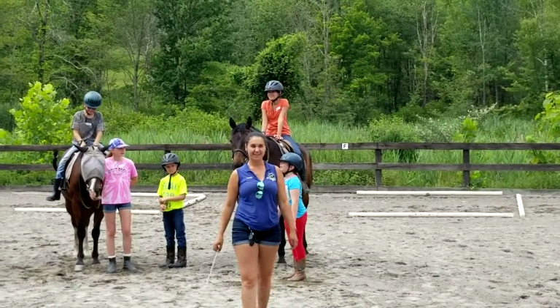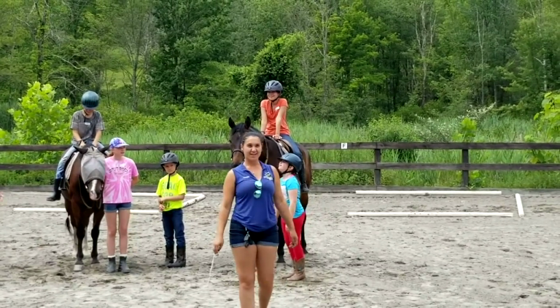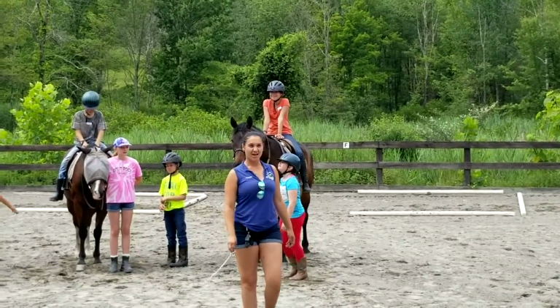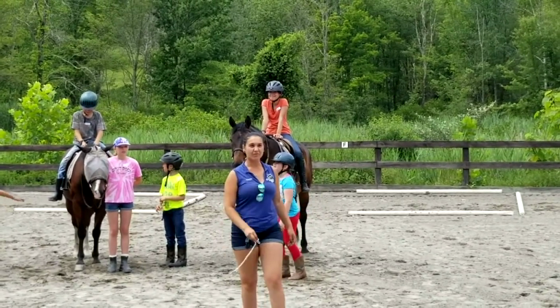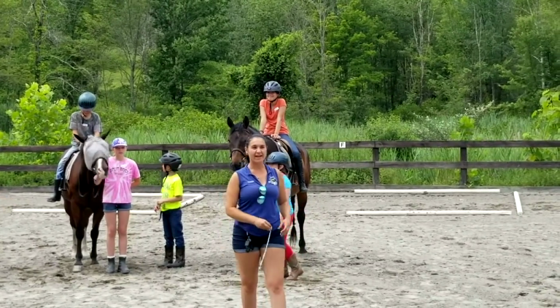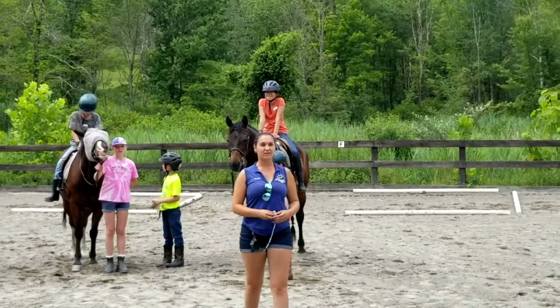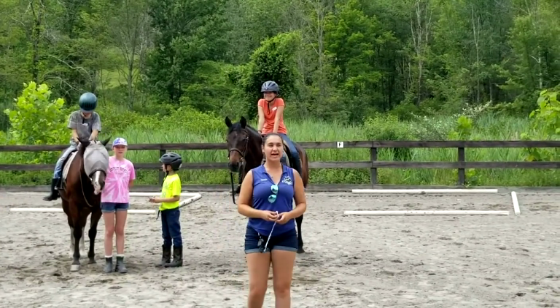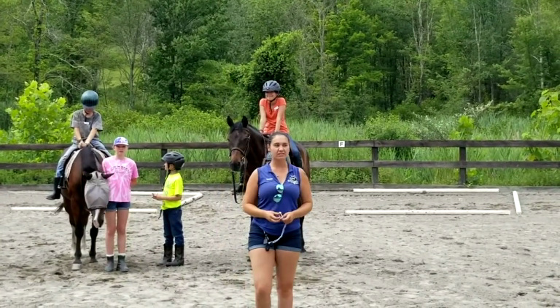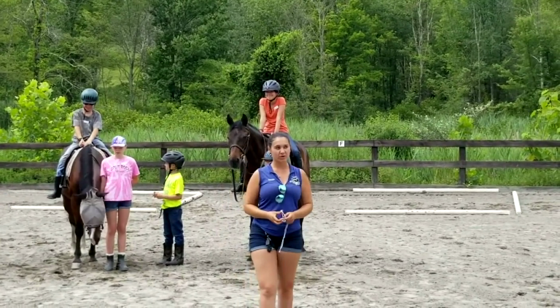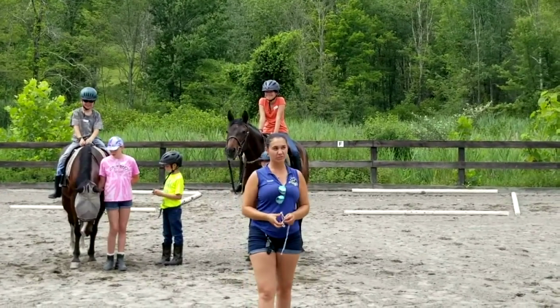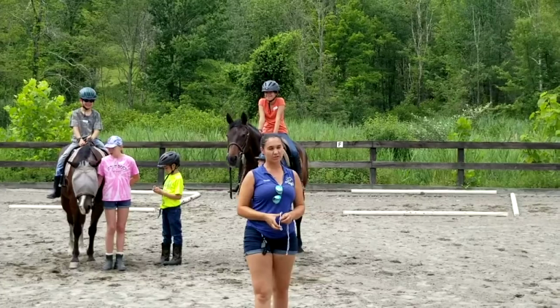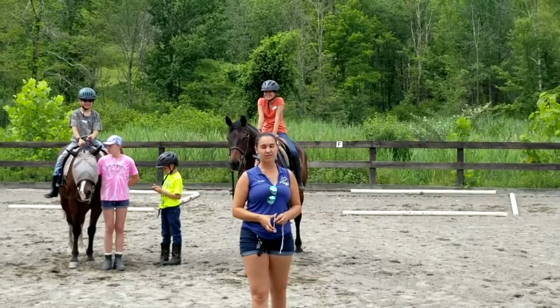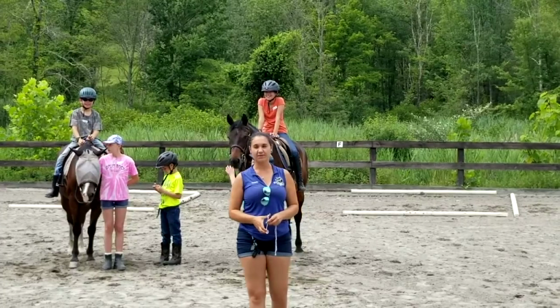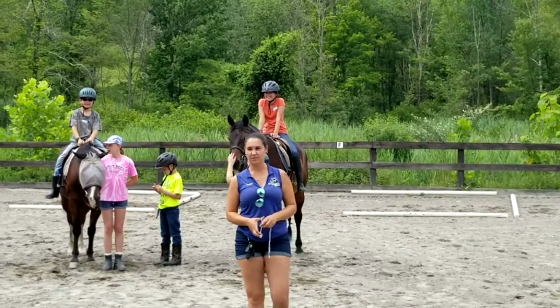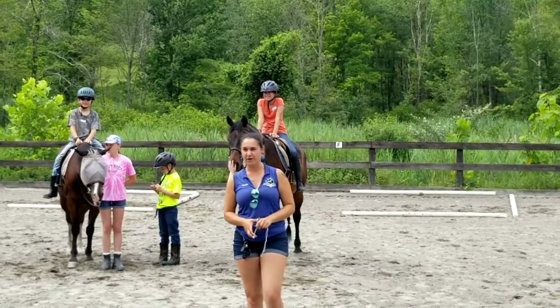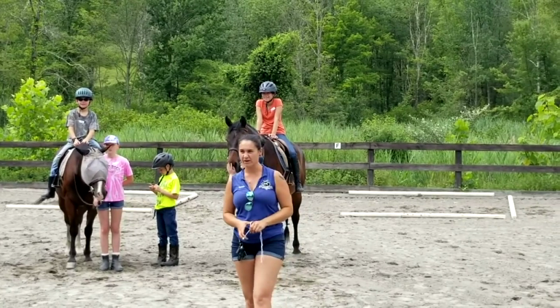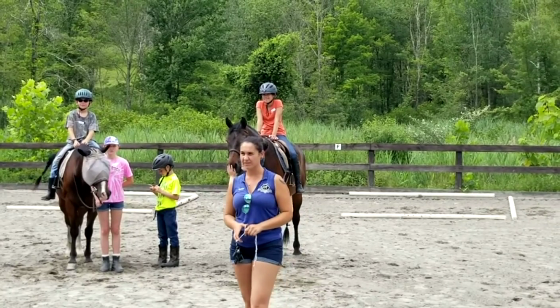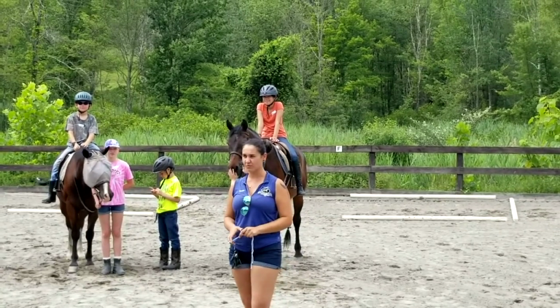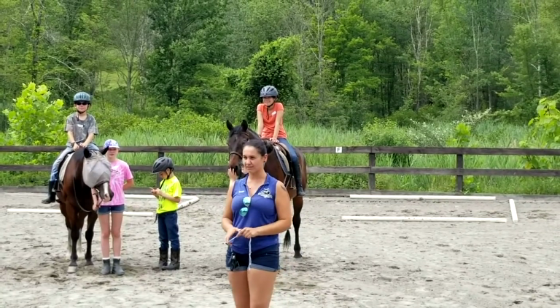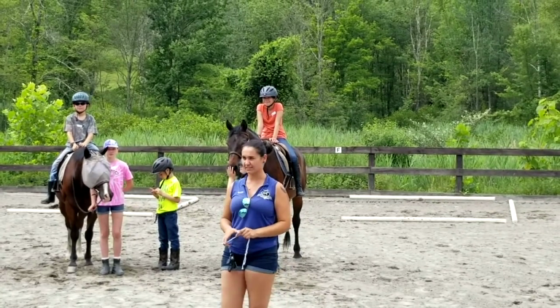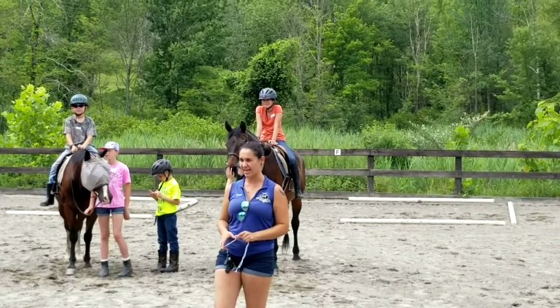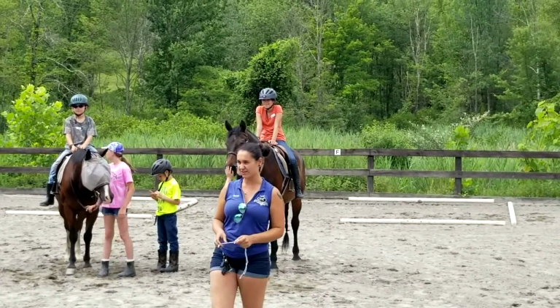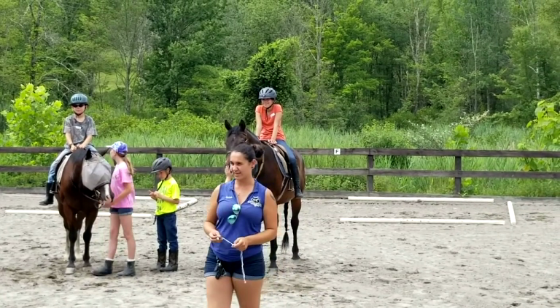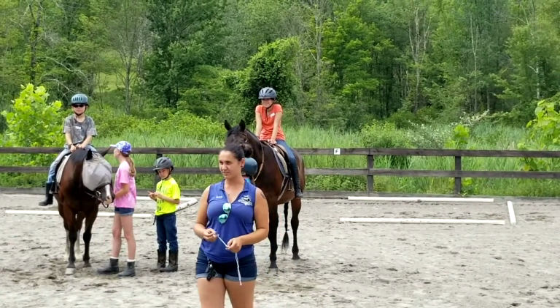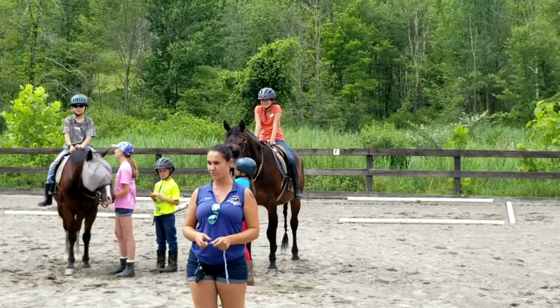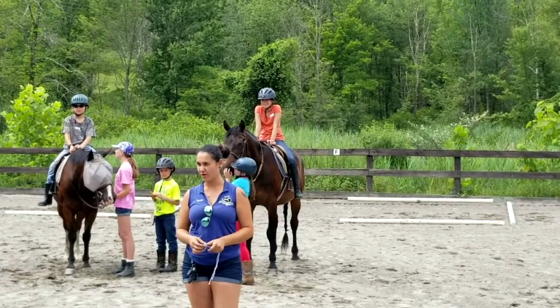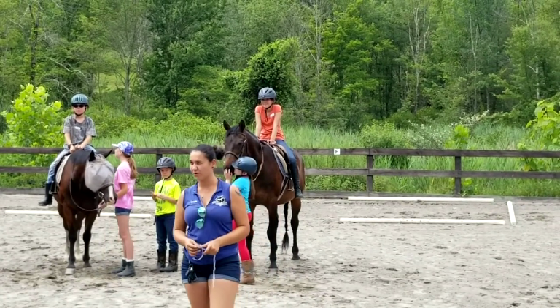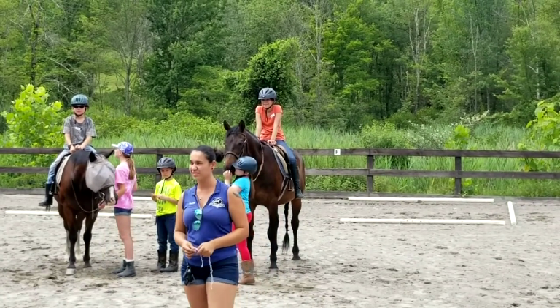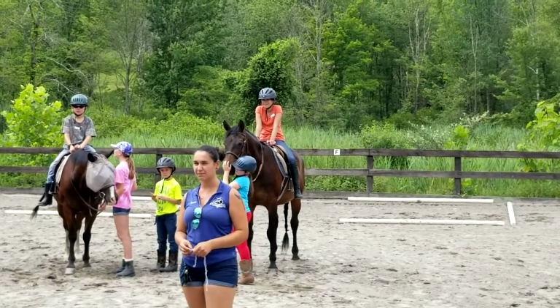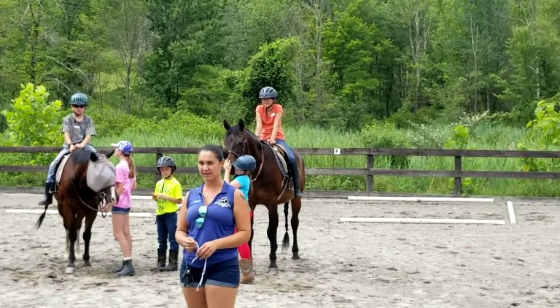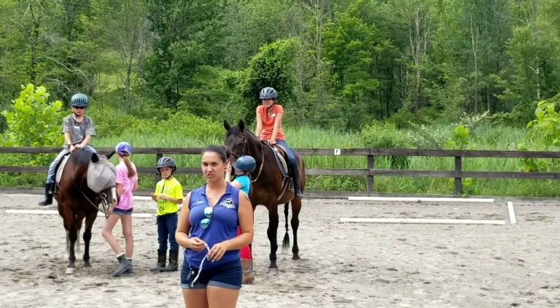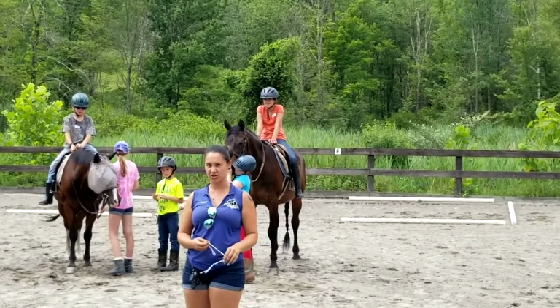All right, you guys are more than welcome to come into the barn, meet the horses that your kids rode, take pictures.